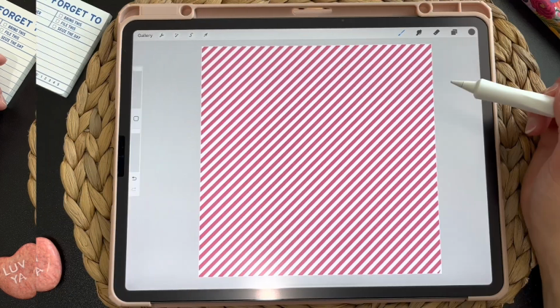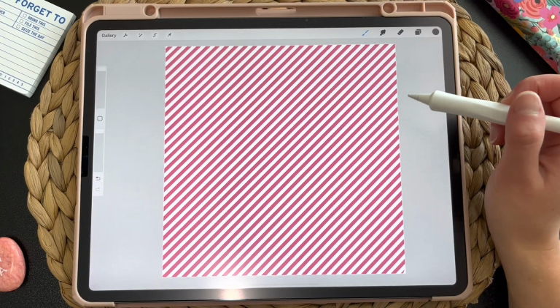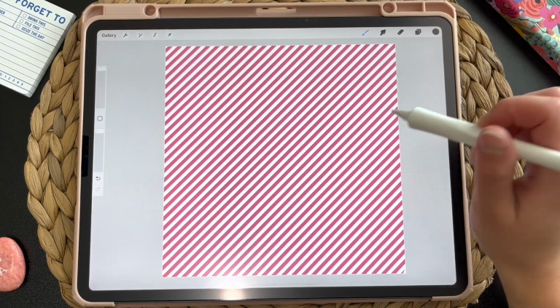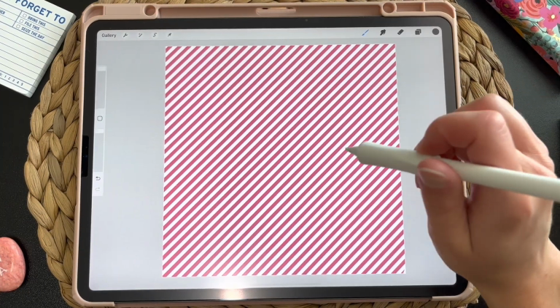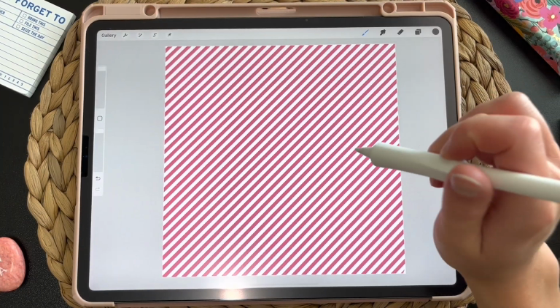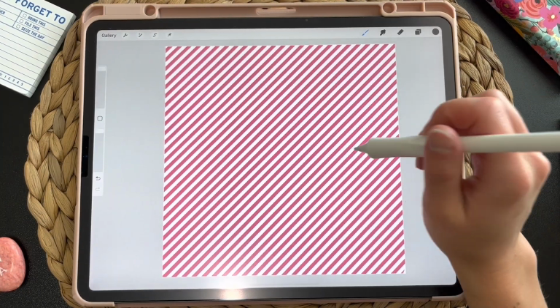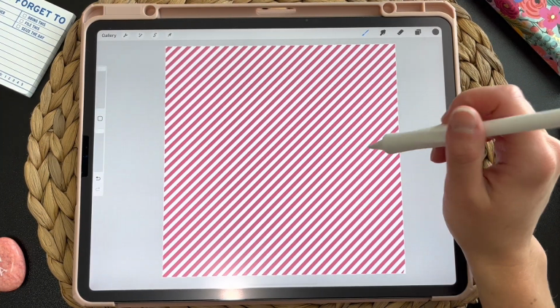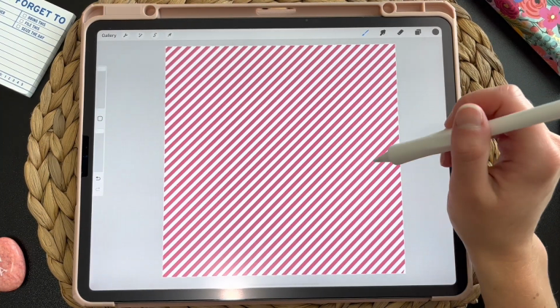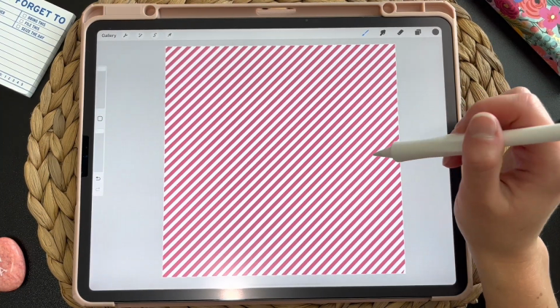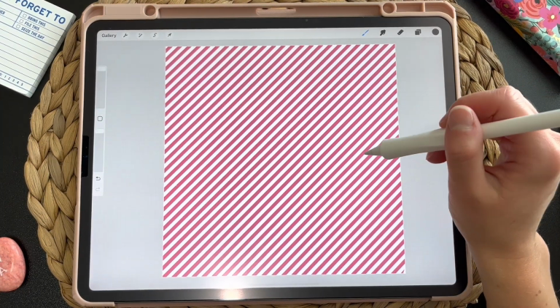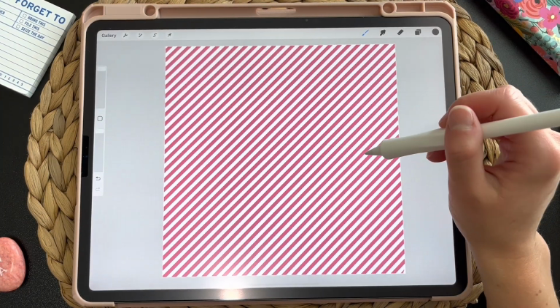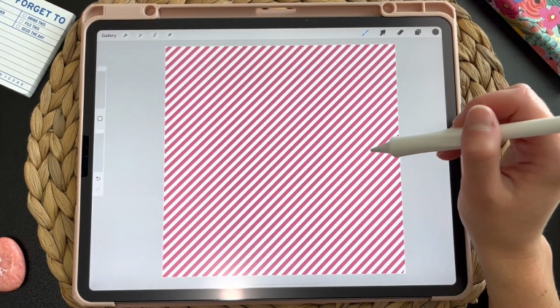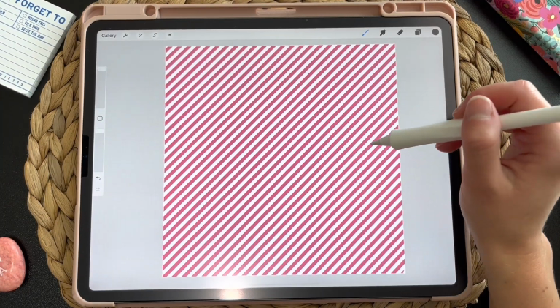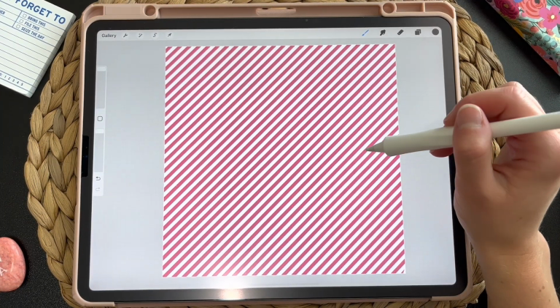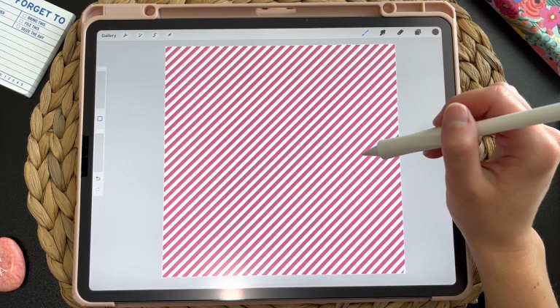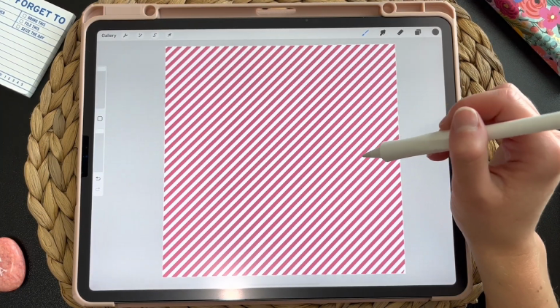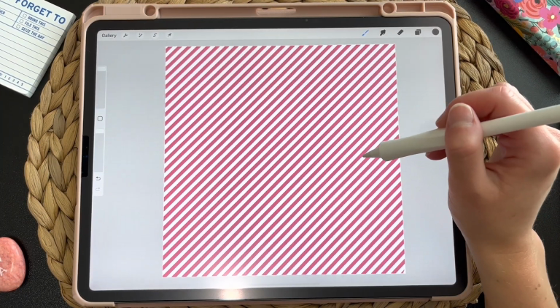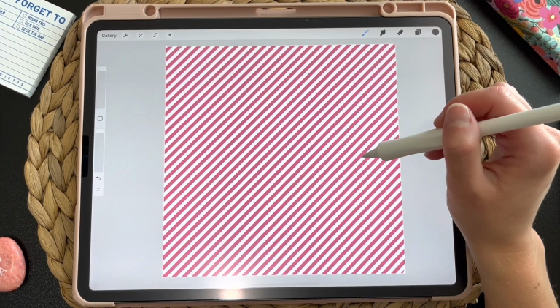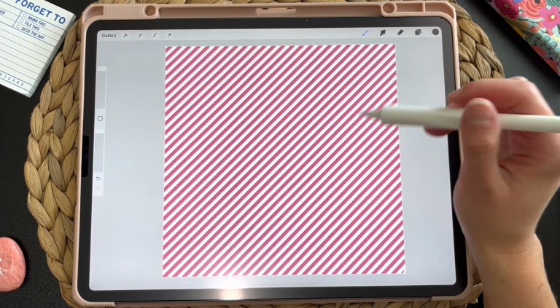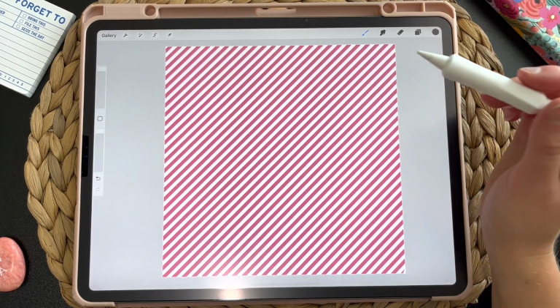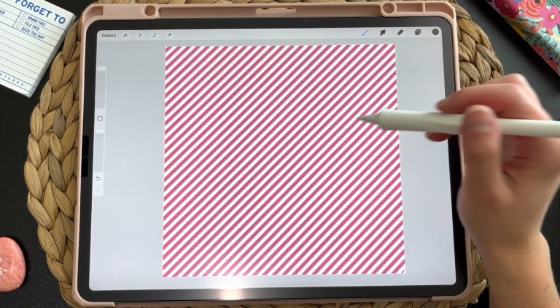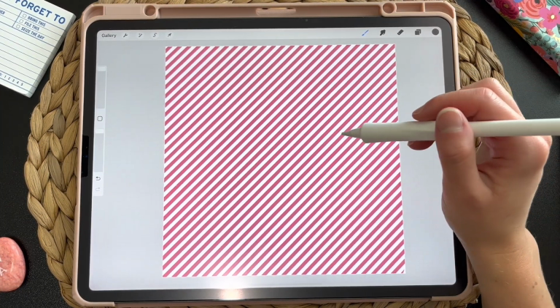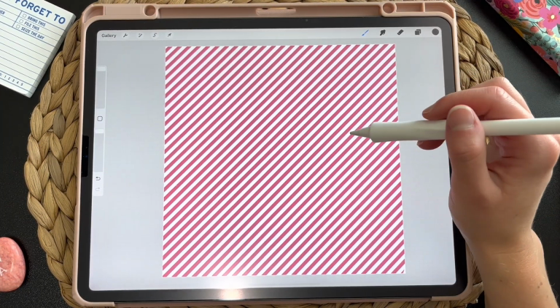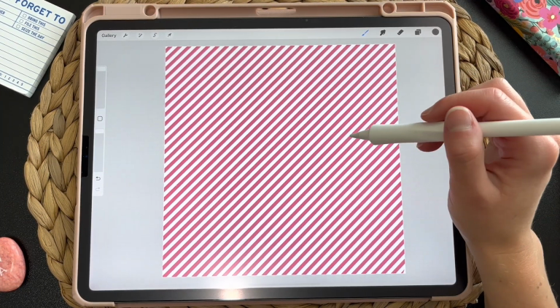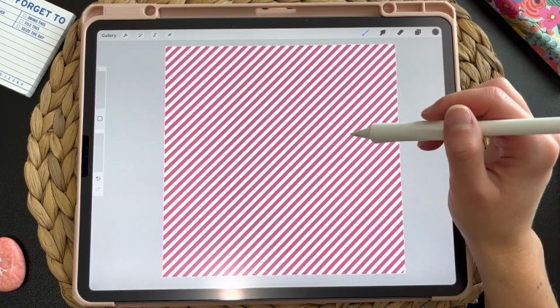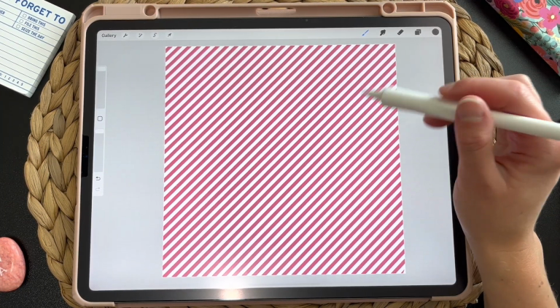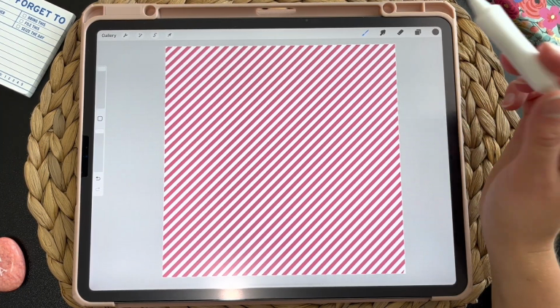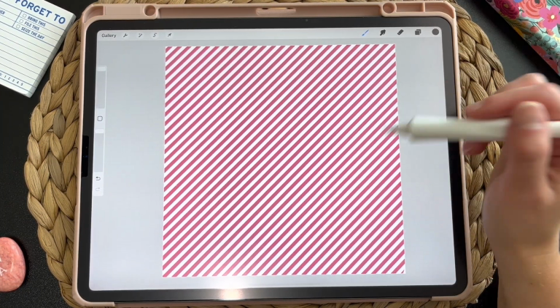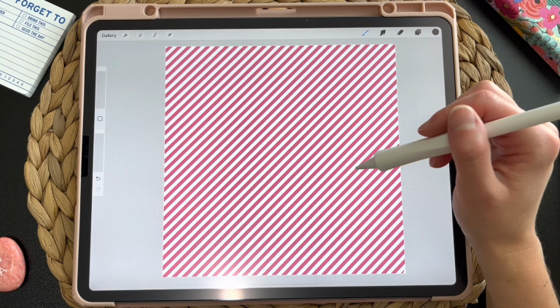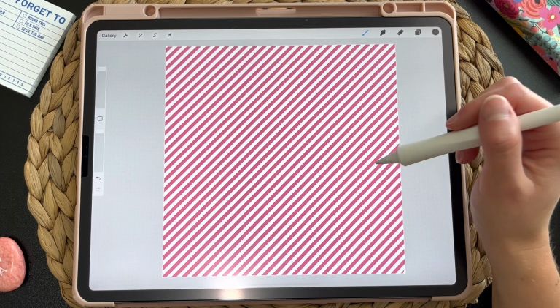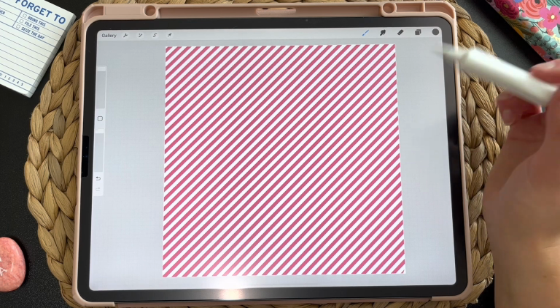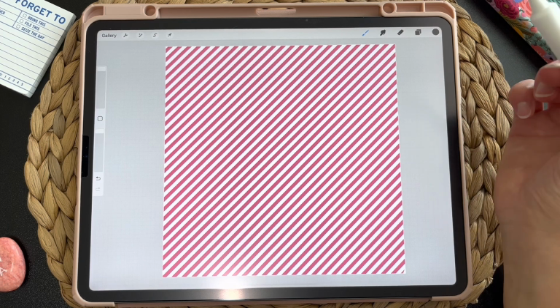And if you want these two brushes that we made today, you can download them for free. I'll leave the link below.